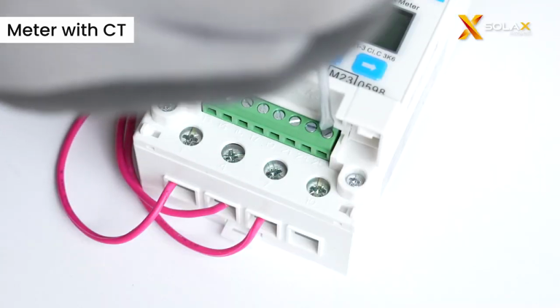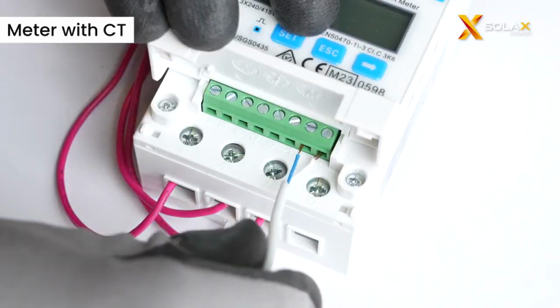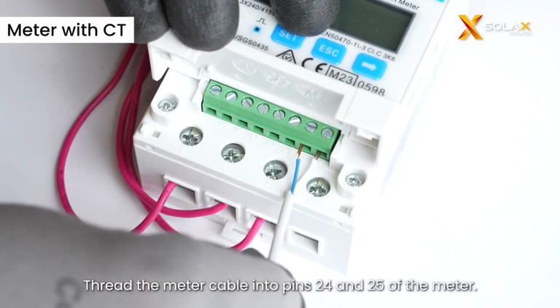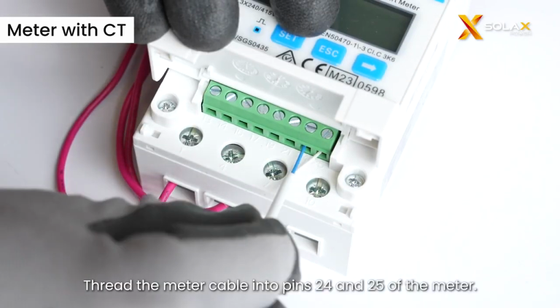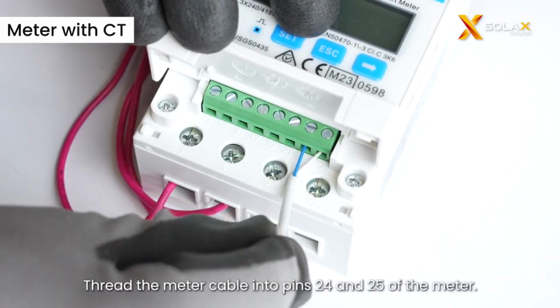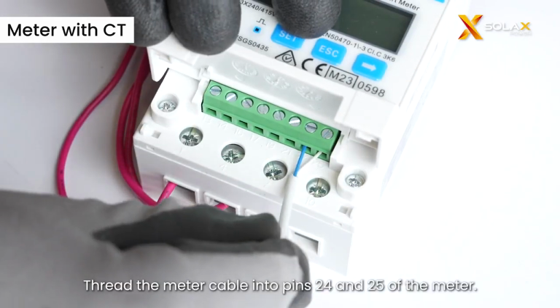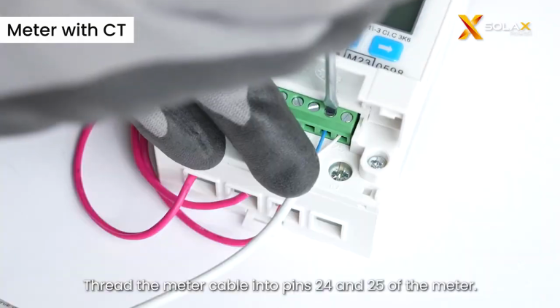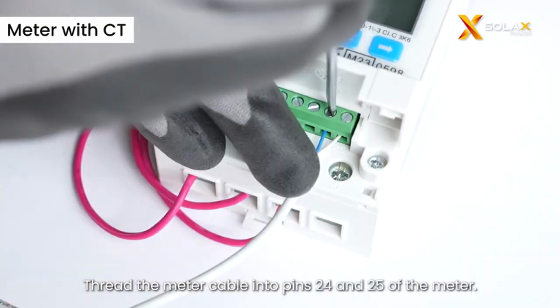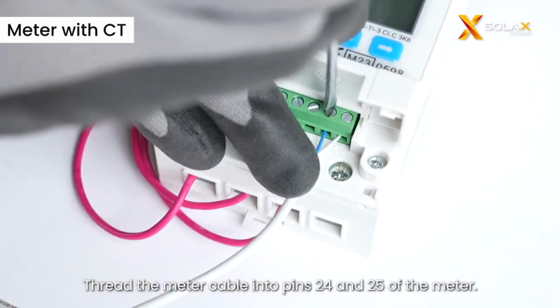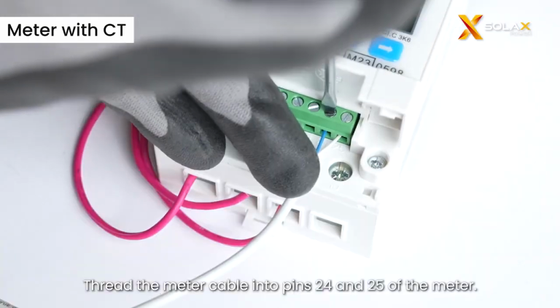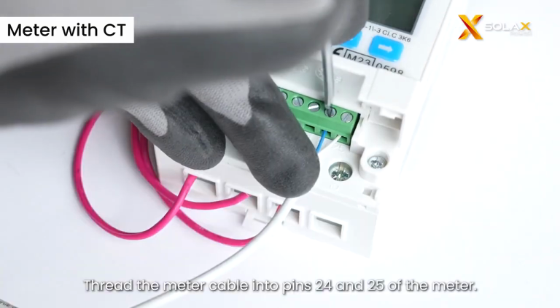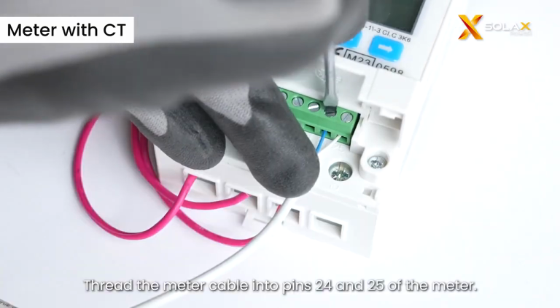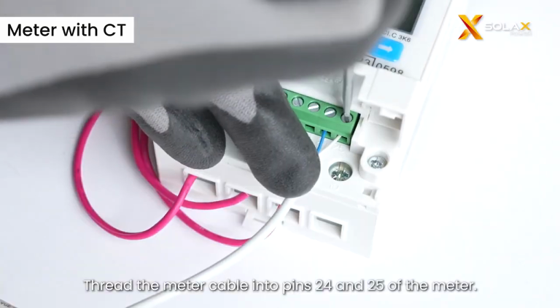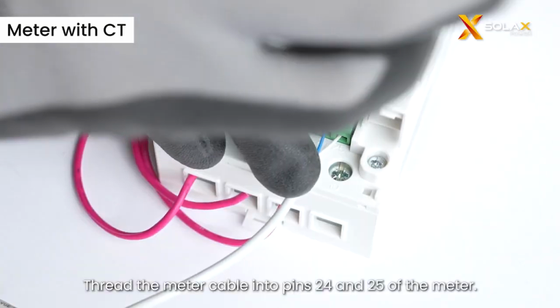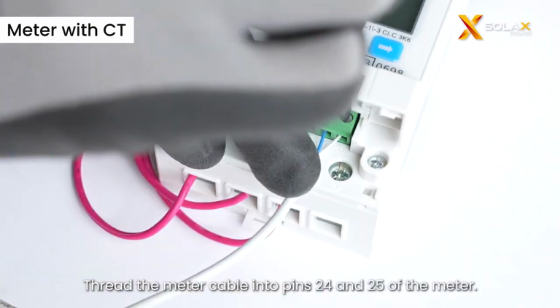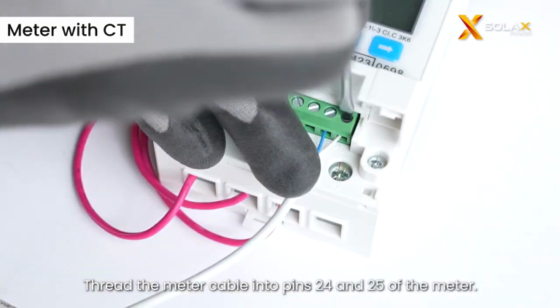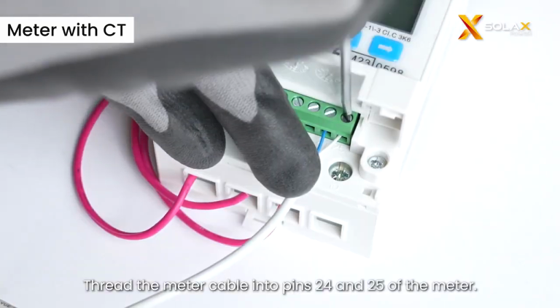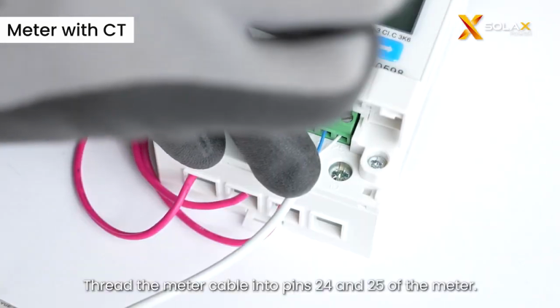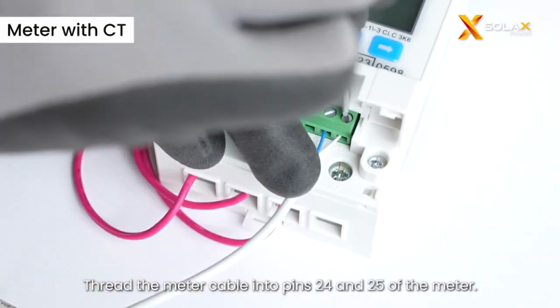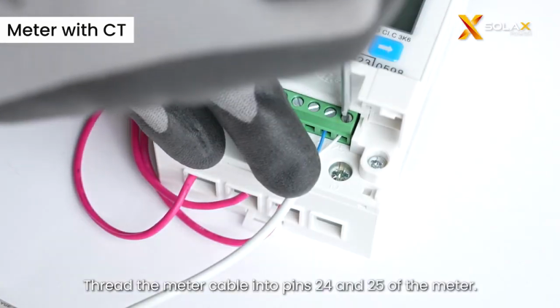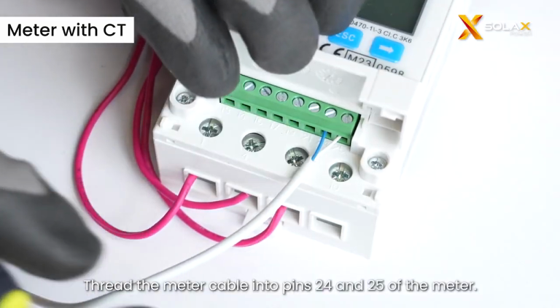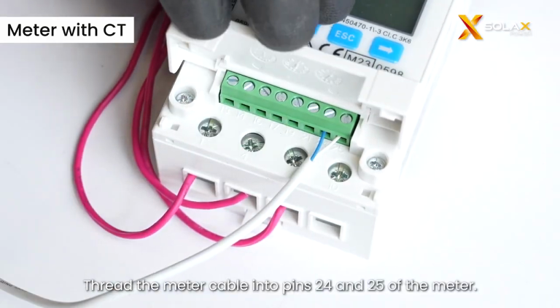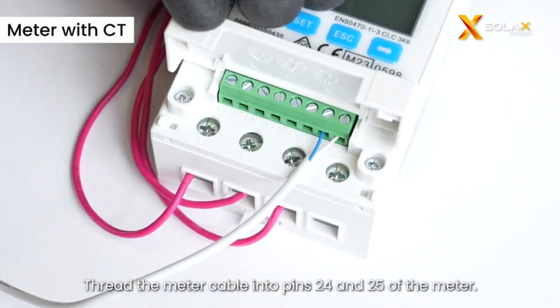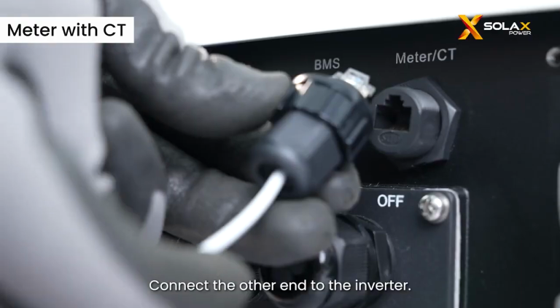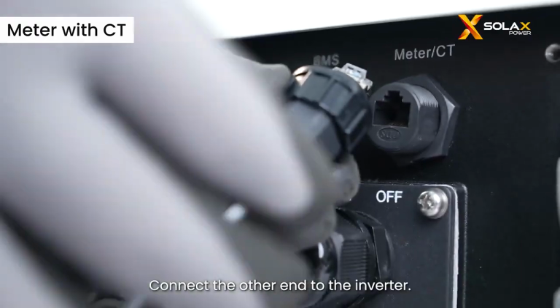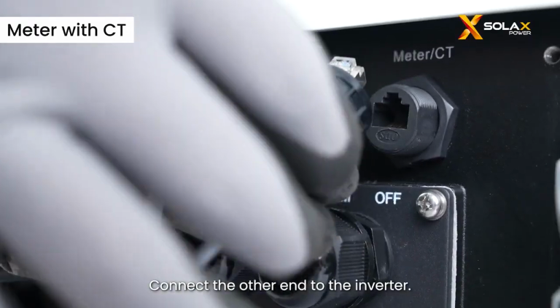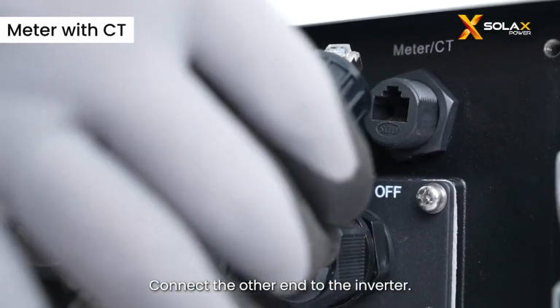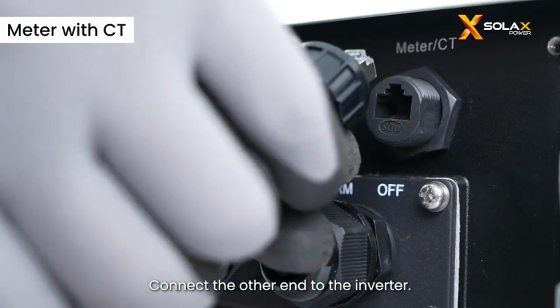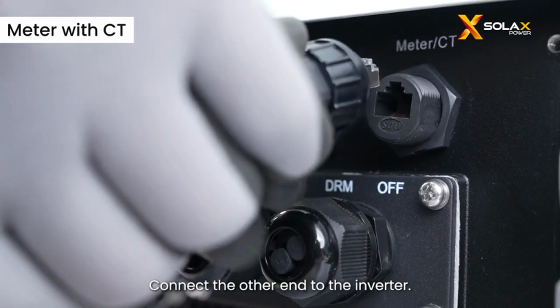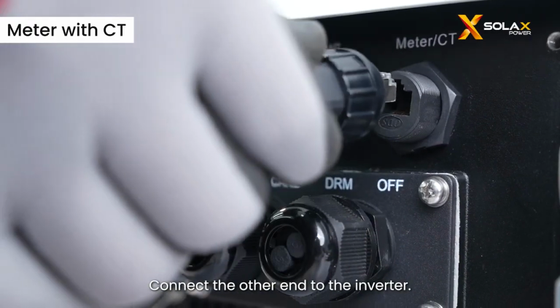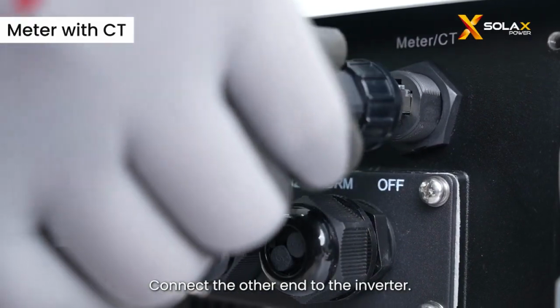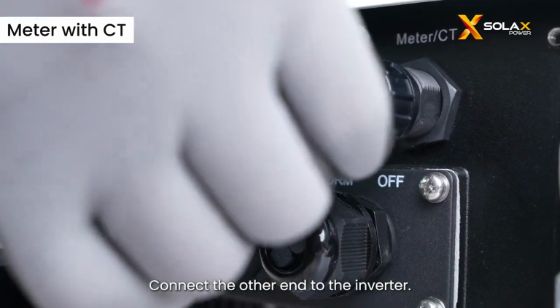Thread the meter cable into pins 24 and 25 of the meter. Connect the other end to the inverter.